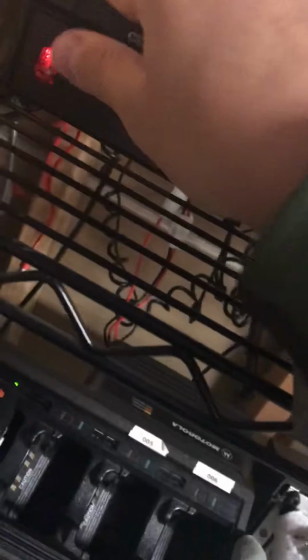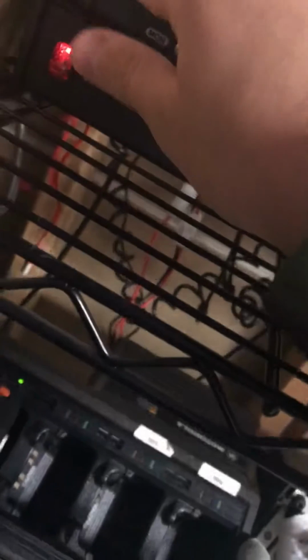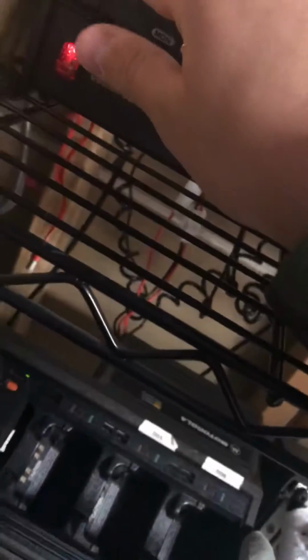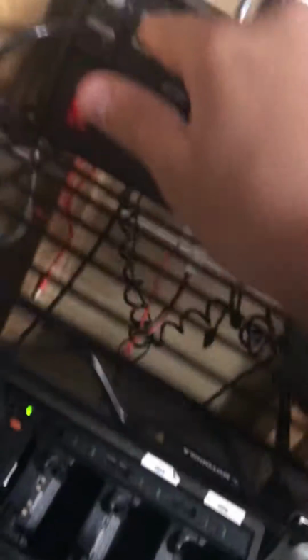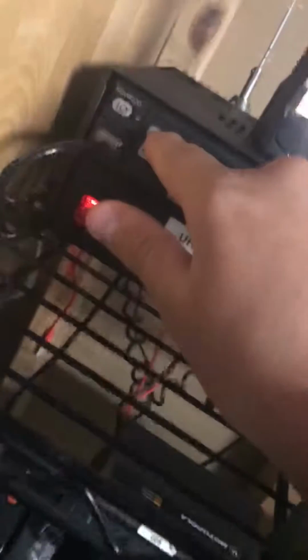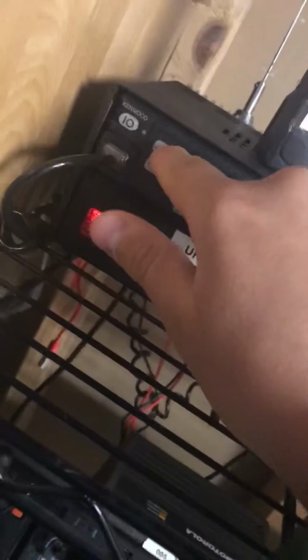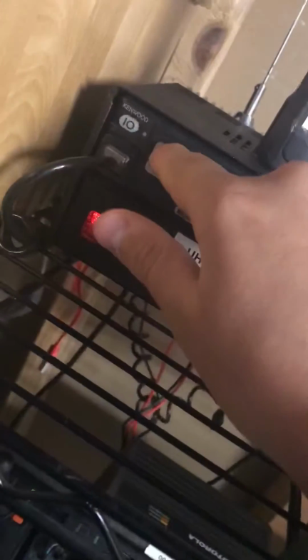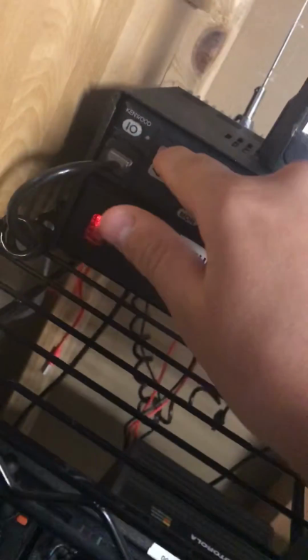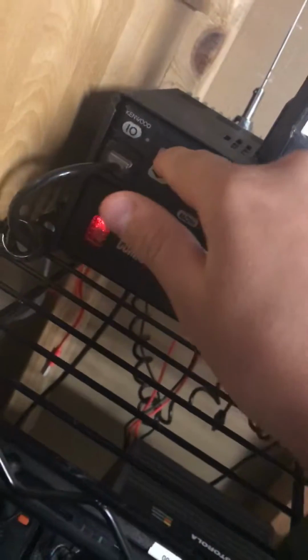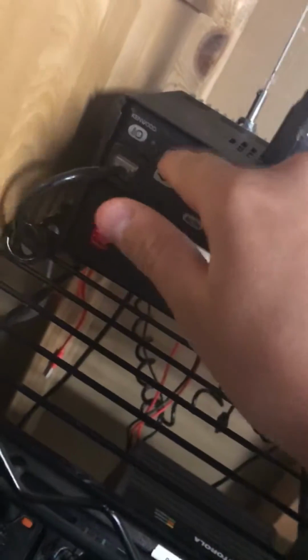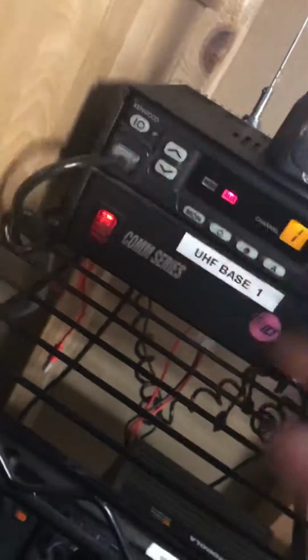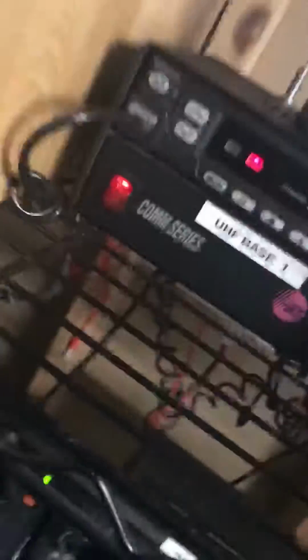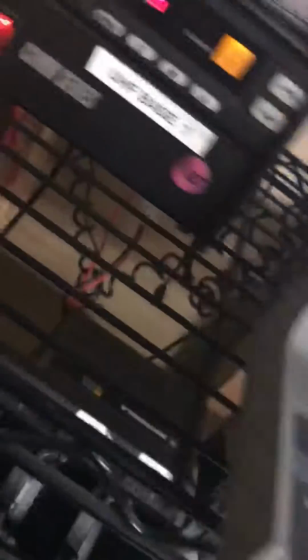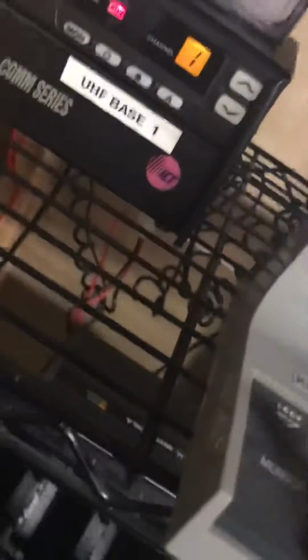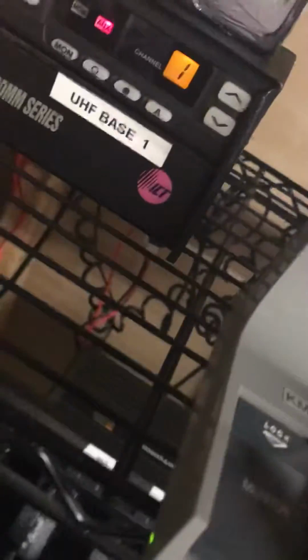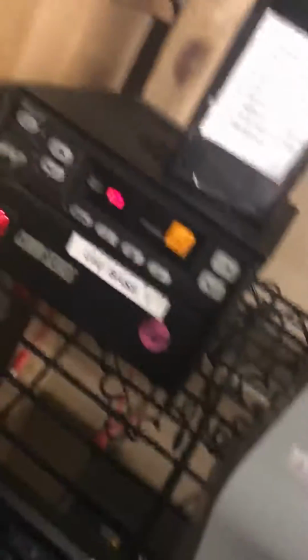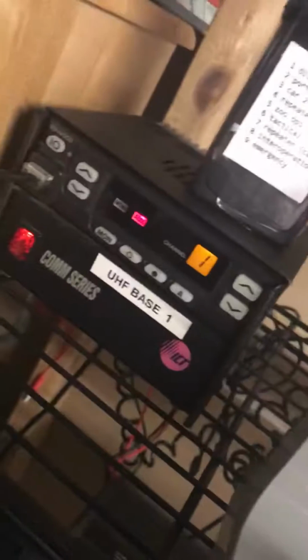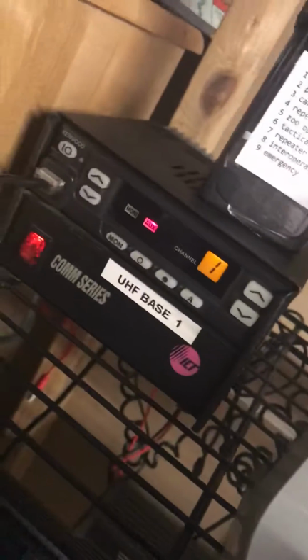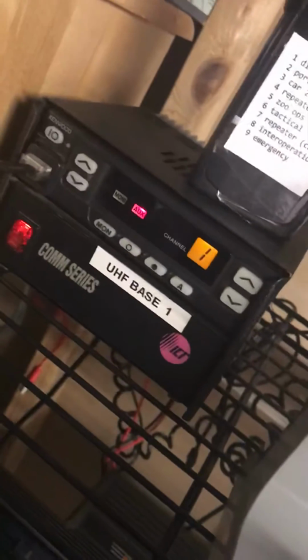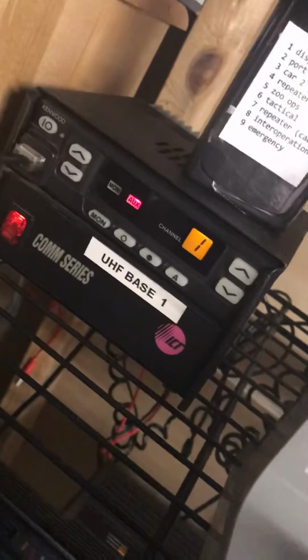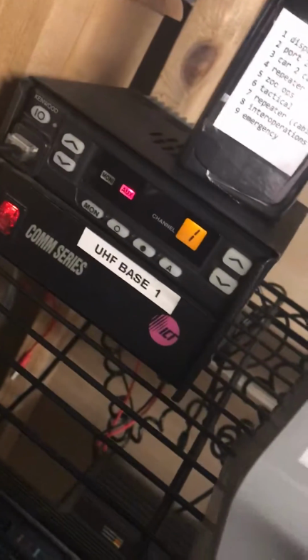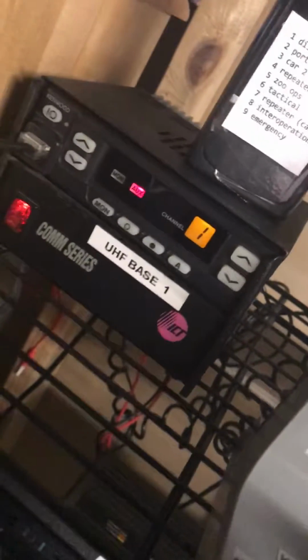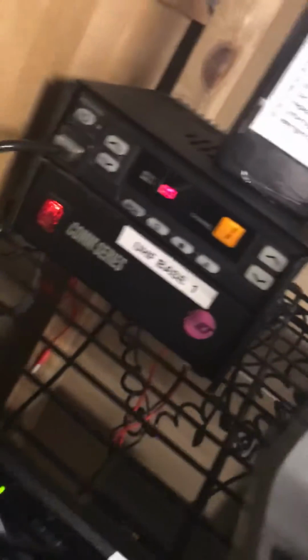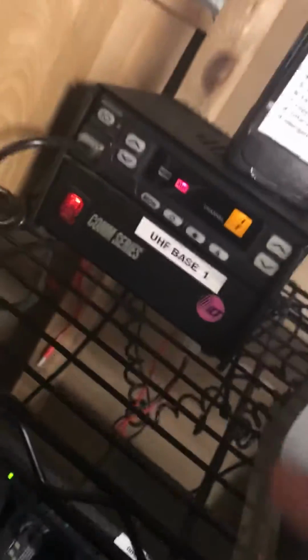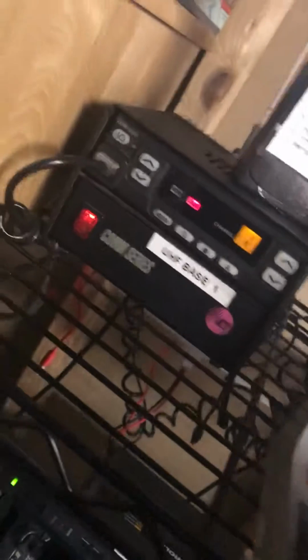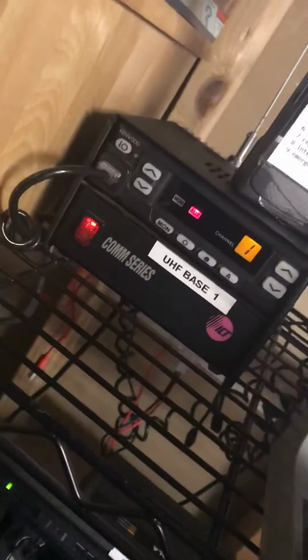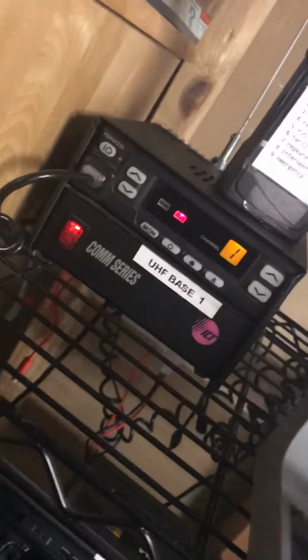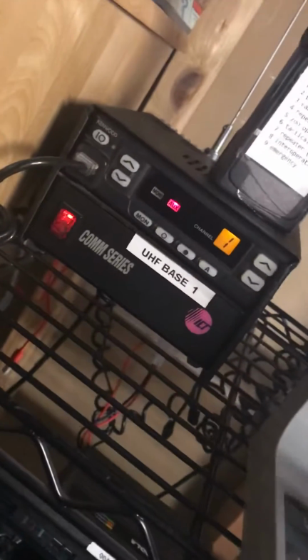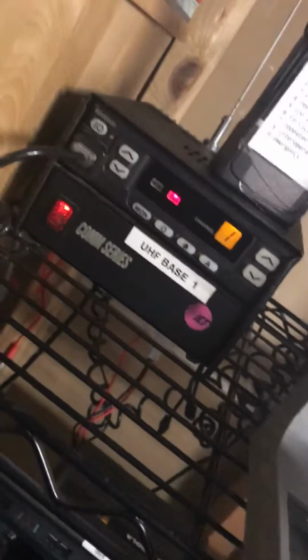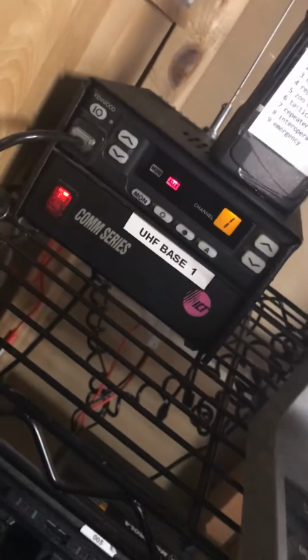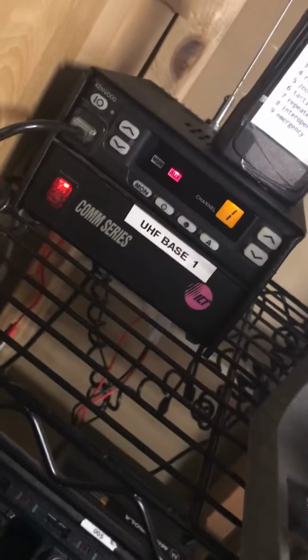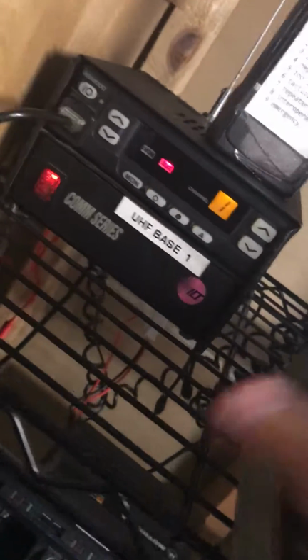My volume's not up. Basically the radio has a PA function too. Sorry if I blew your ears out, but that's basically PA.